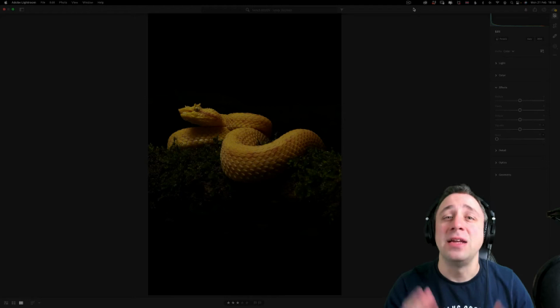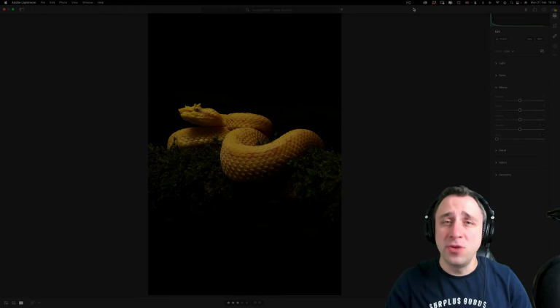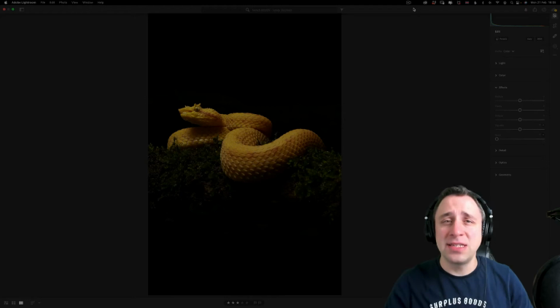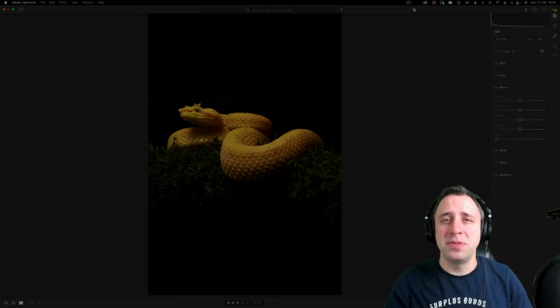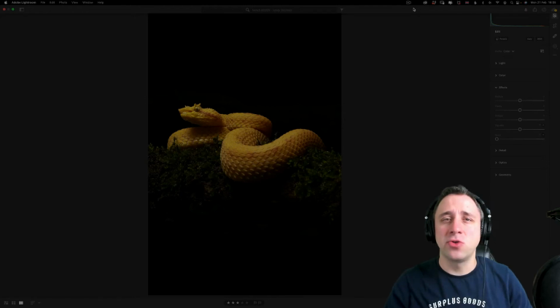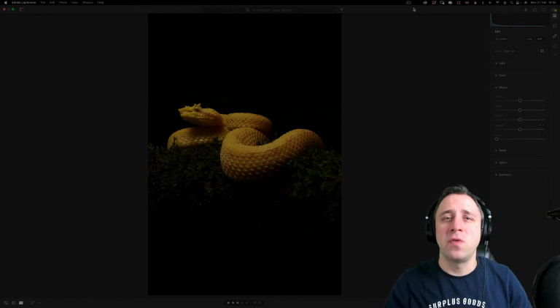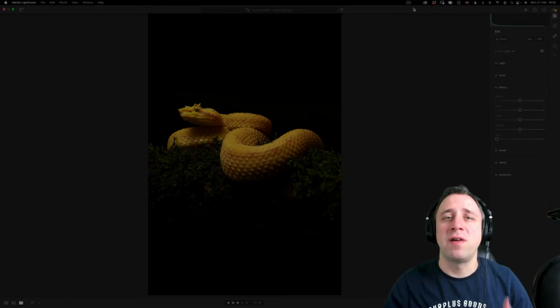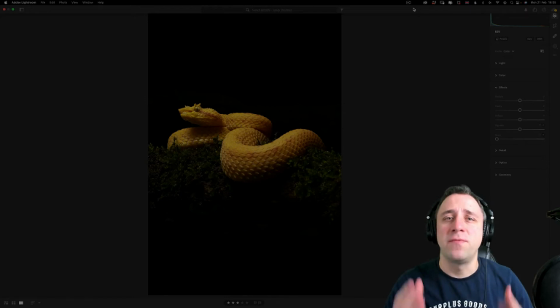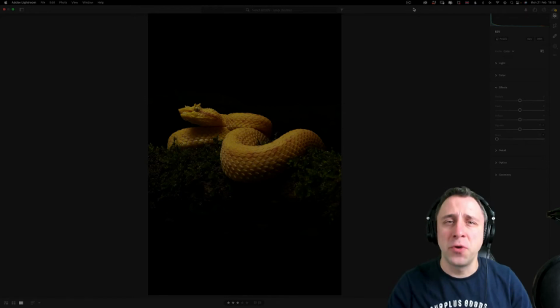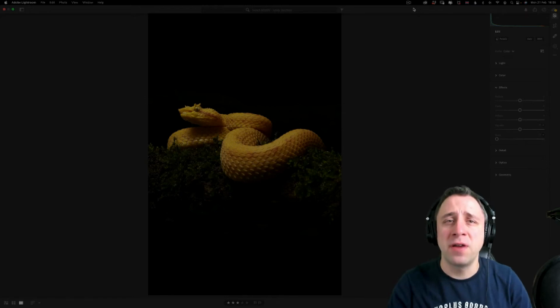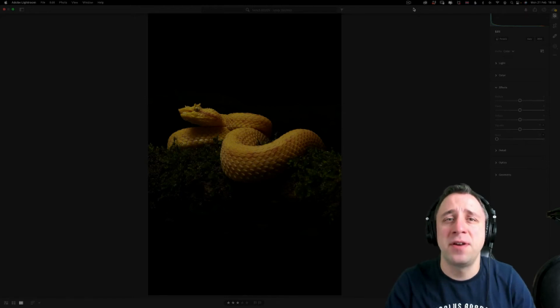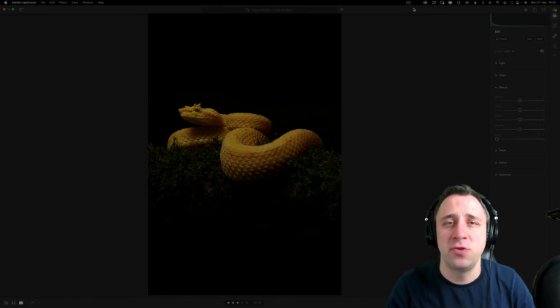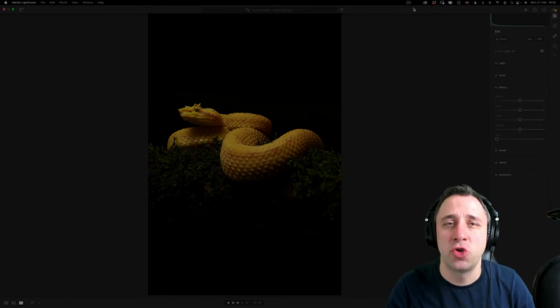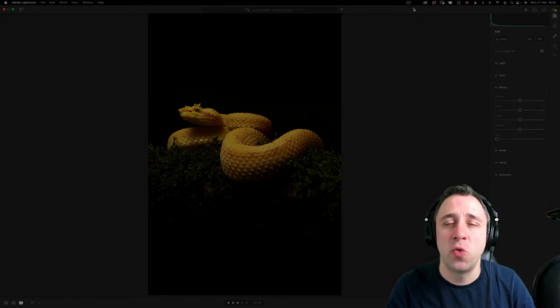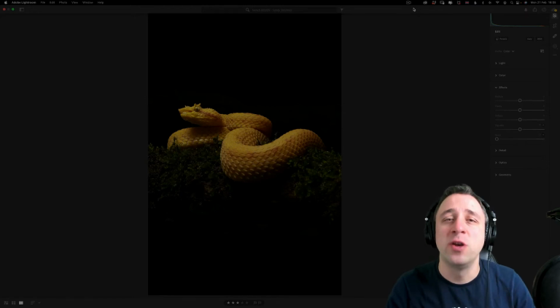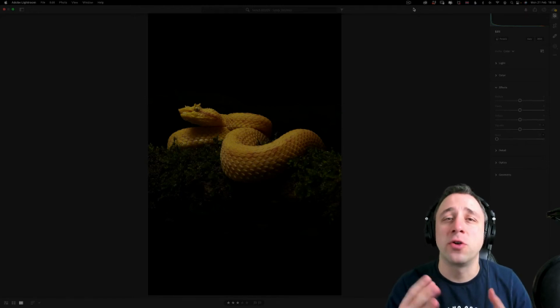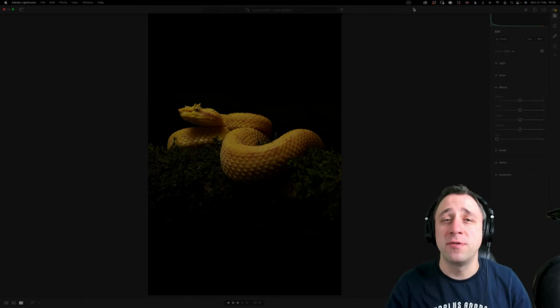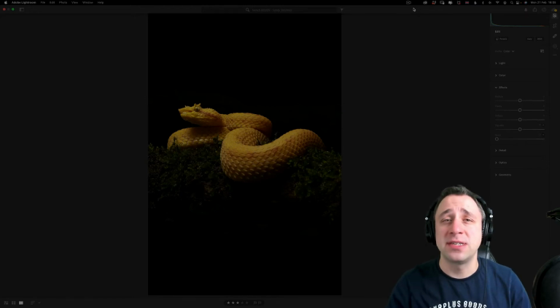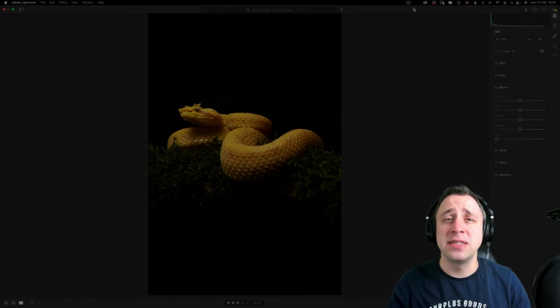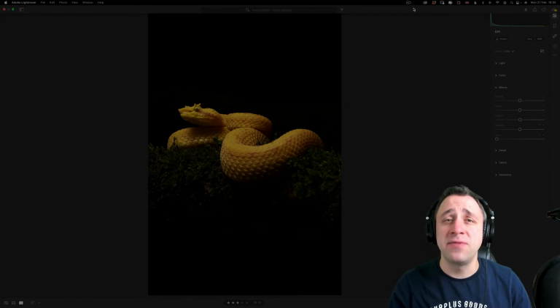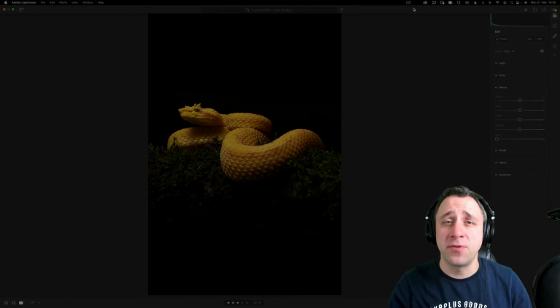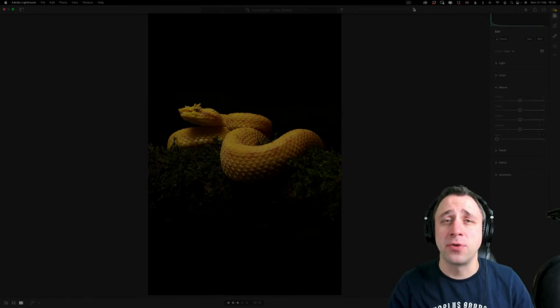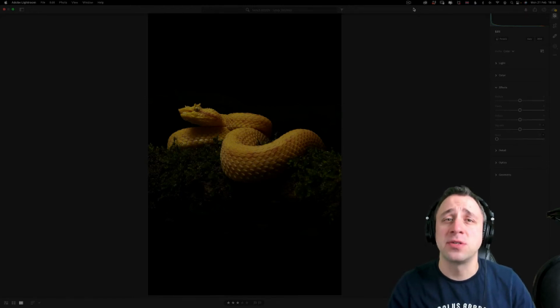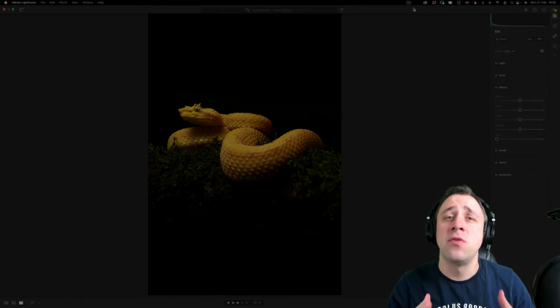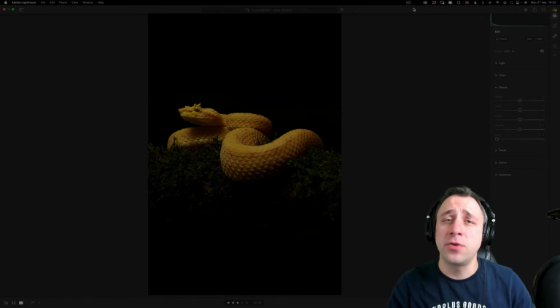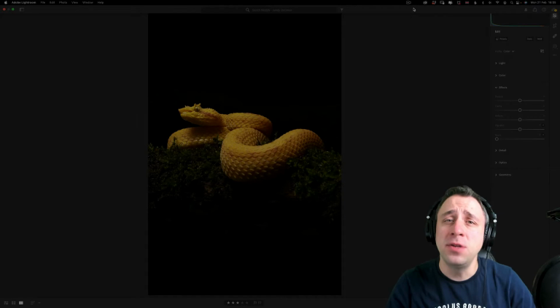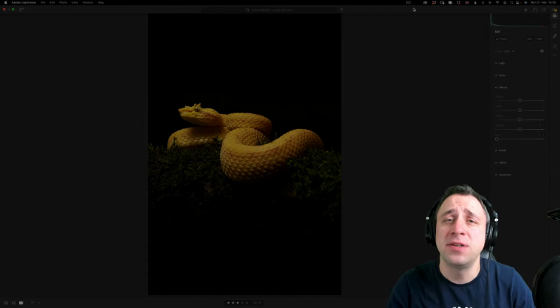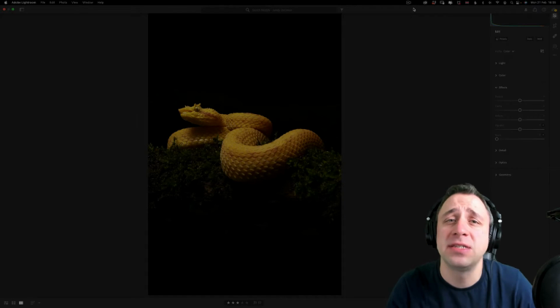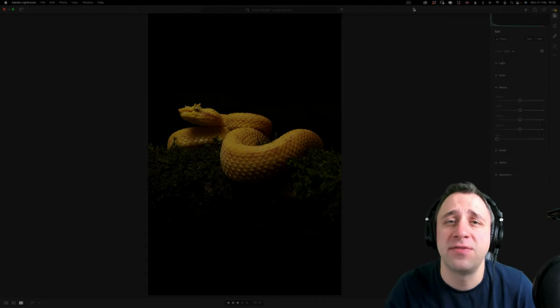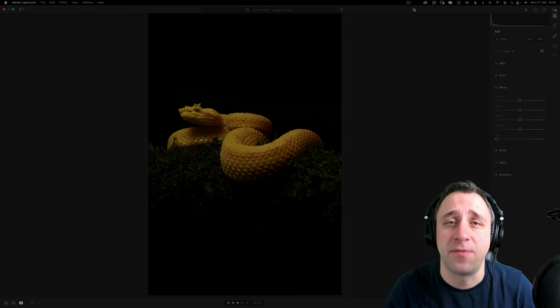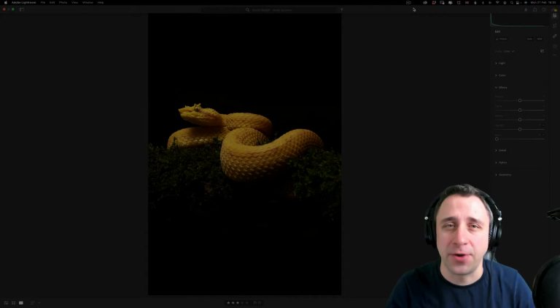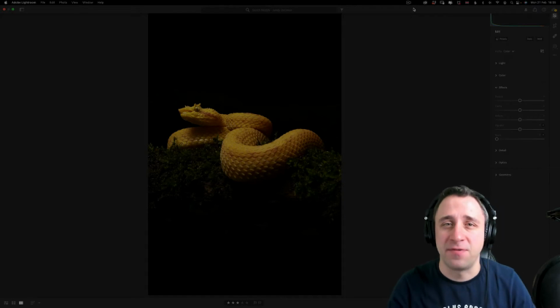In today's episode of our photography review show, we're going to review 67 photos from 27 photographers.